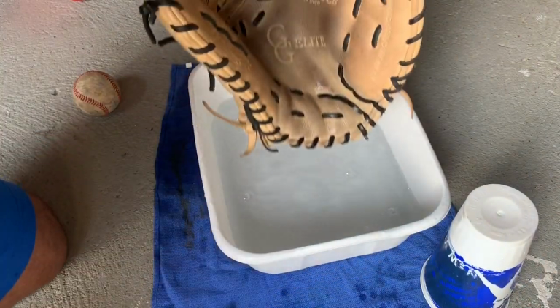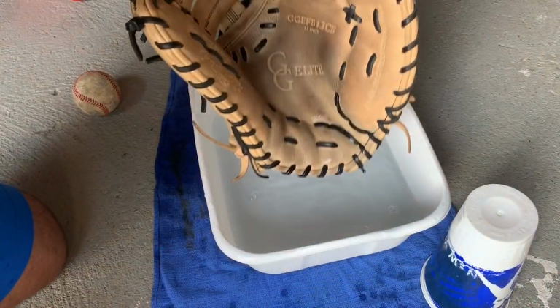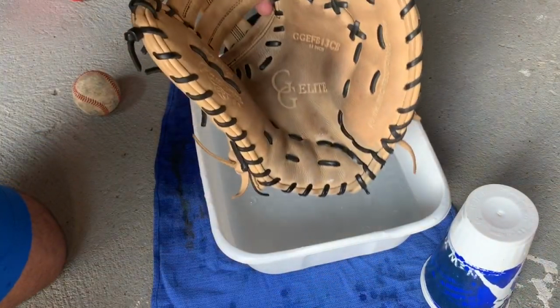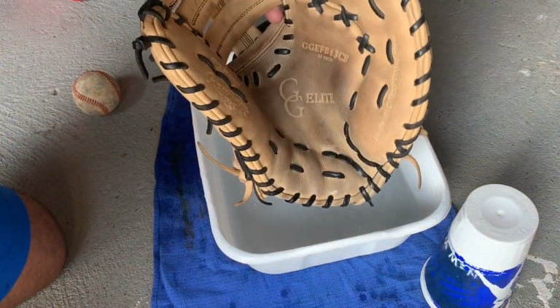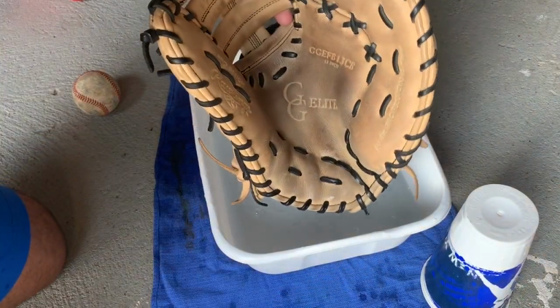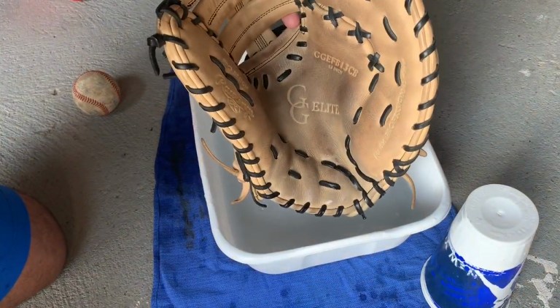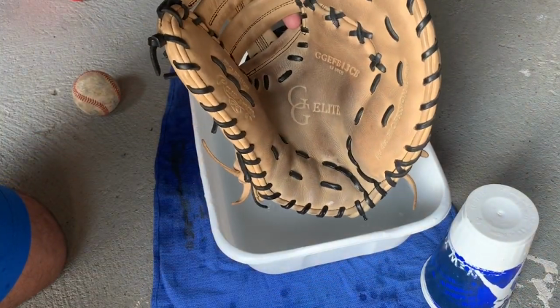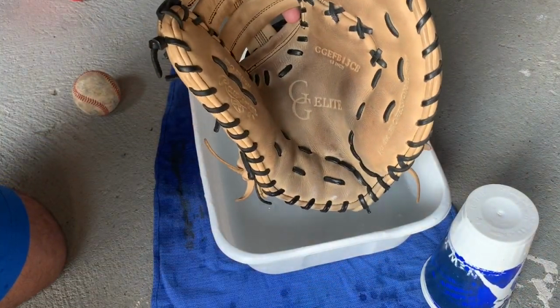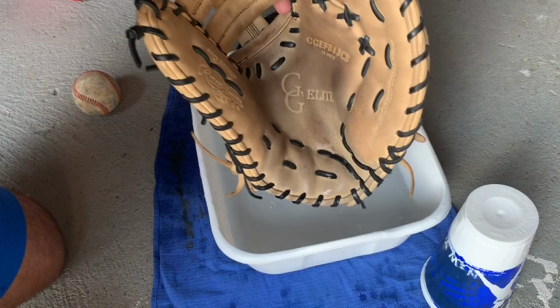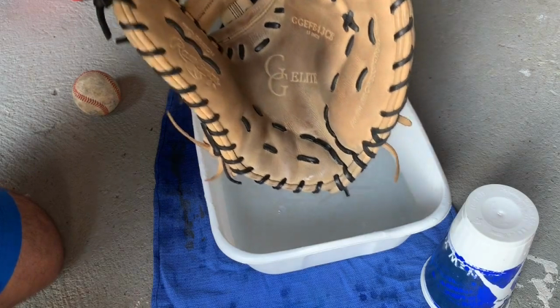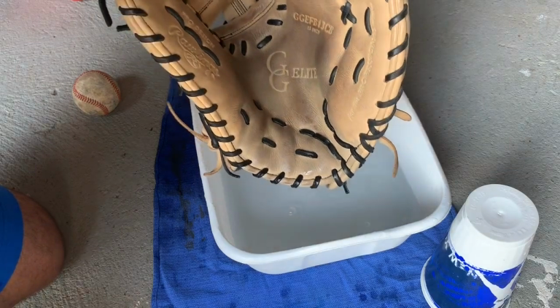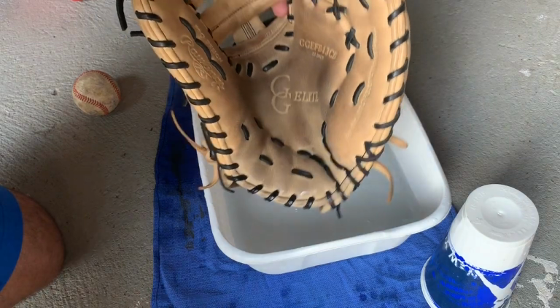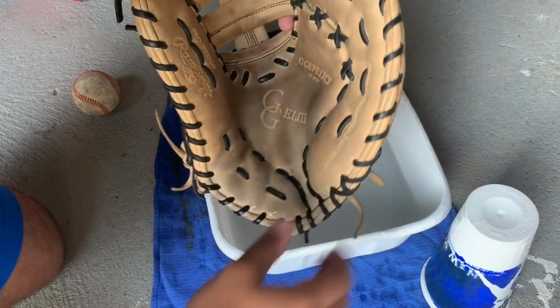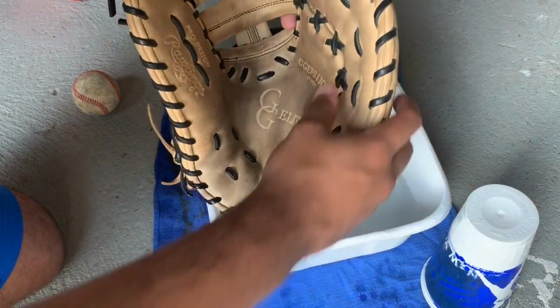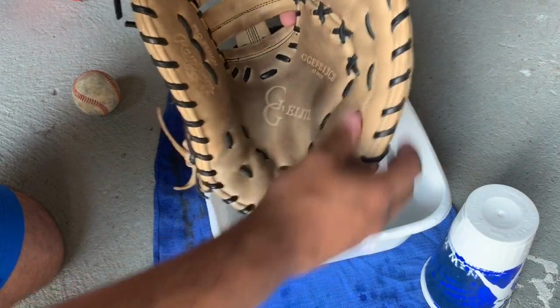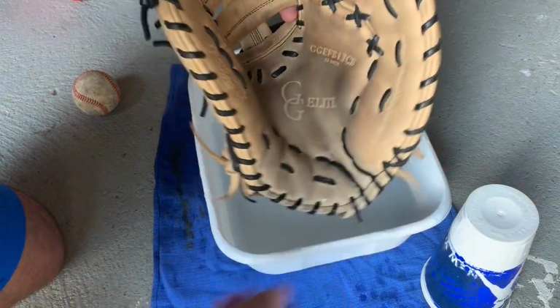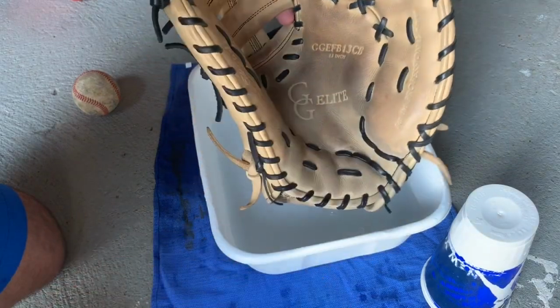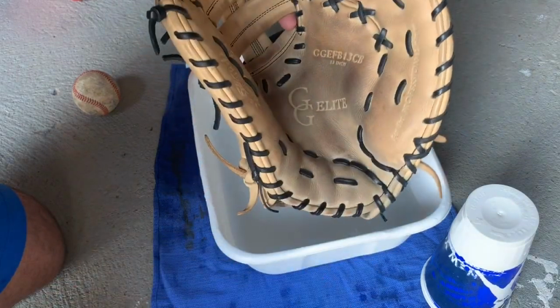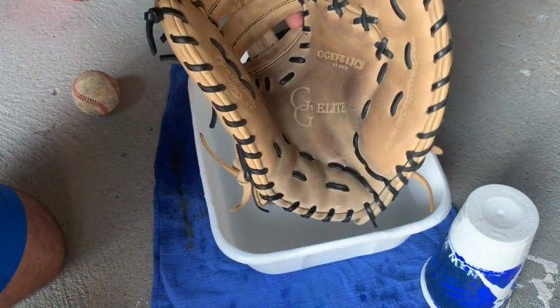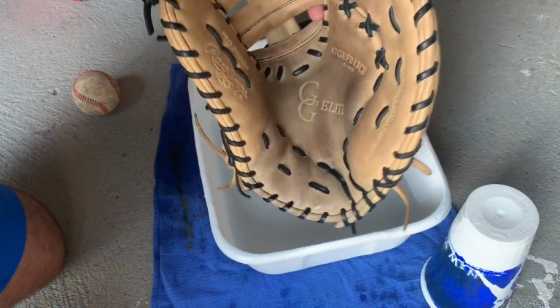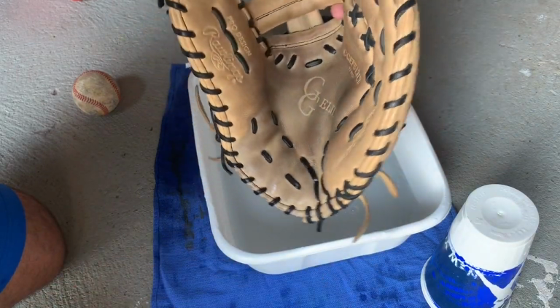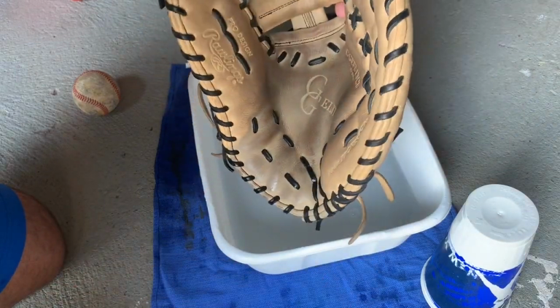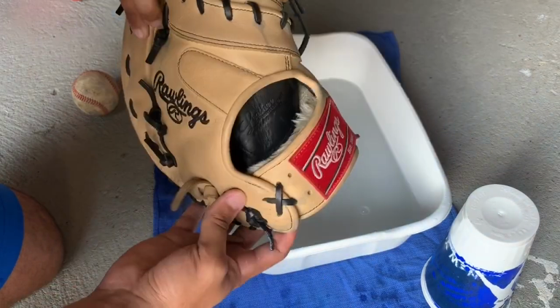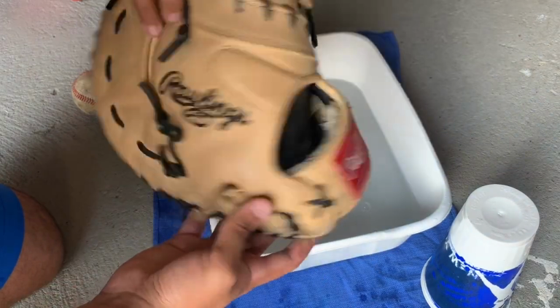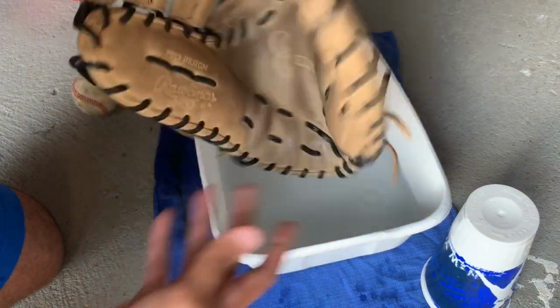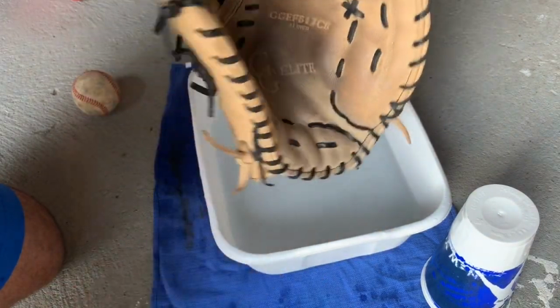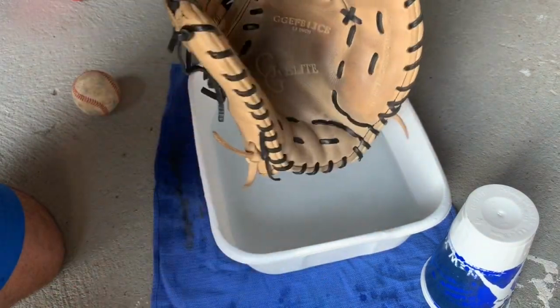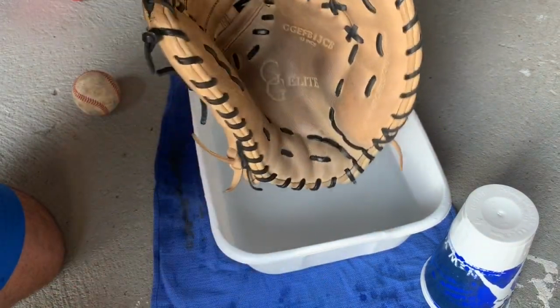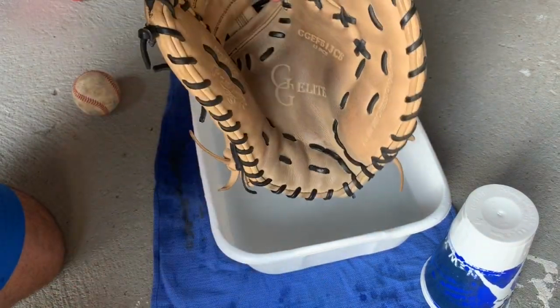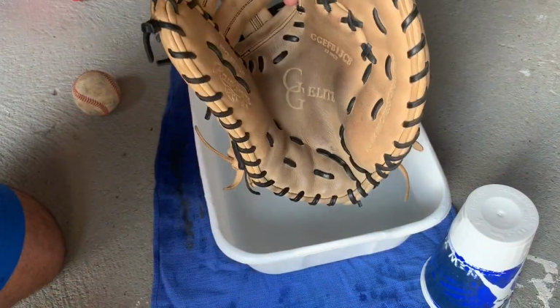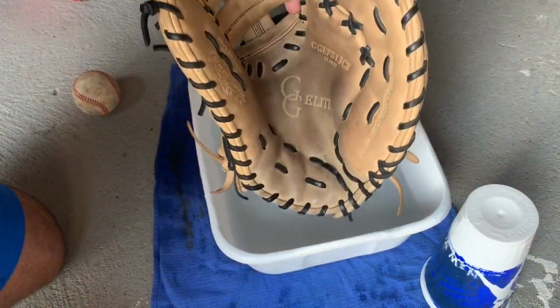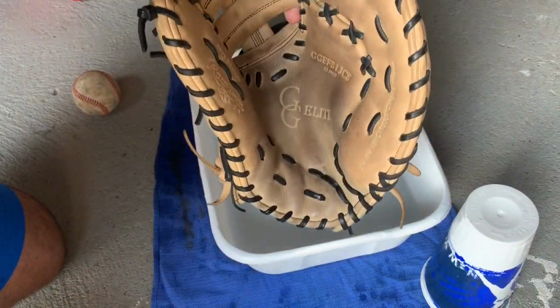So after you've done that a few times, just take your mallet and beat the crease to flatten out that pocket.